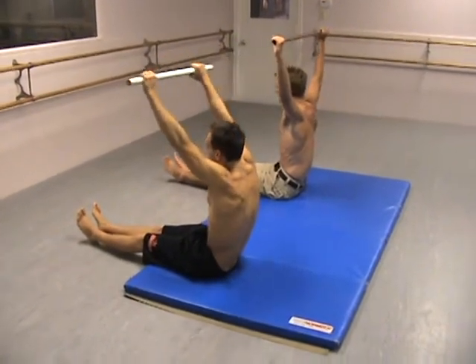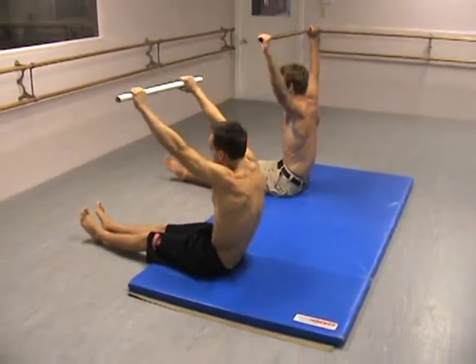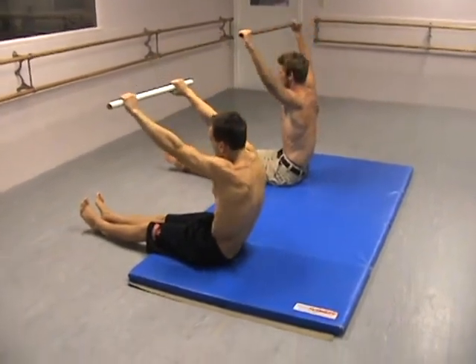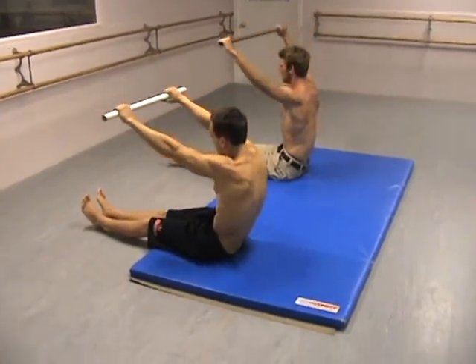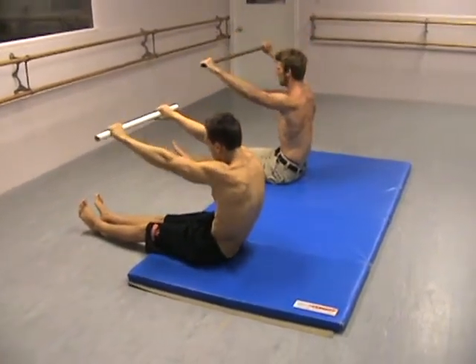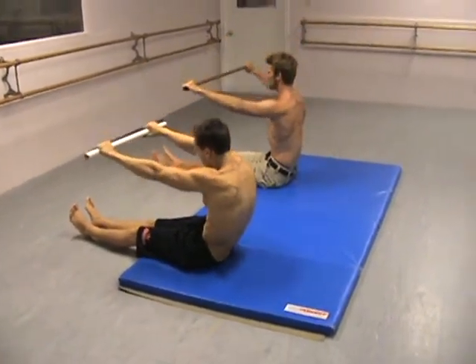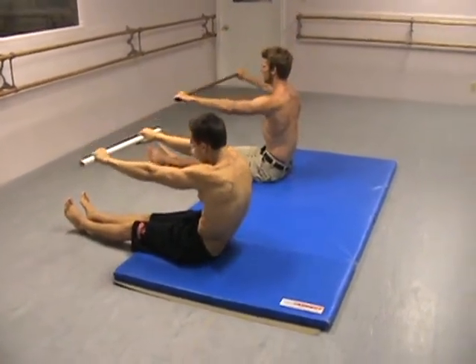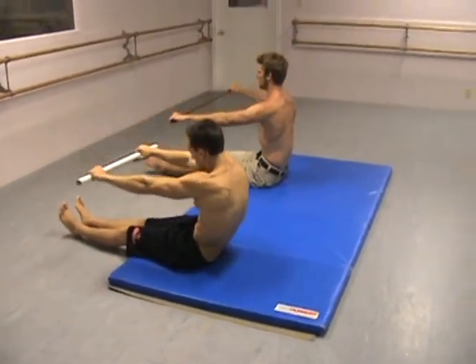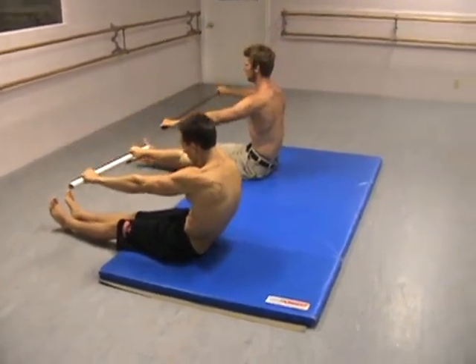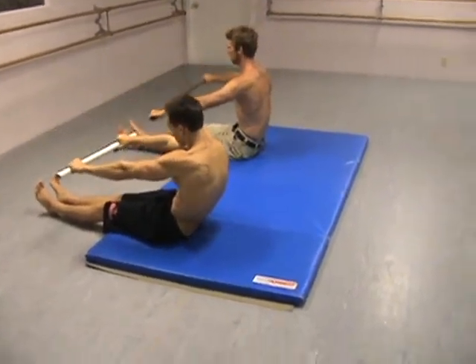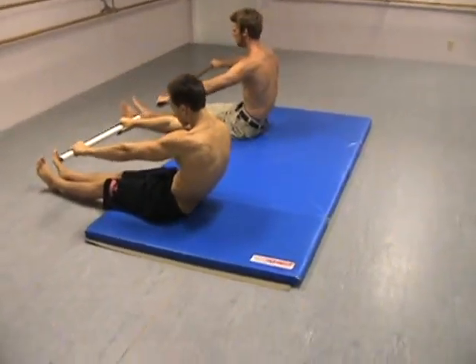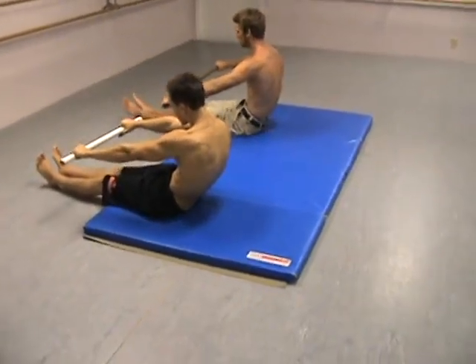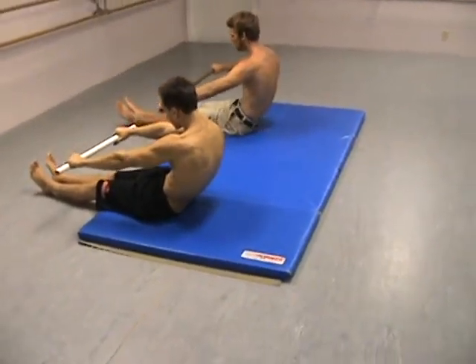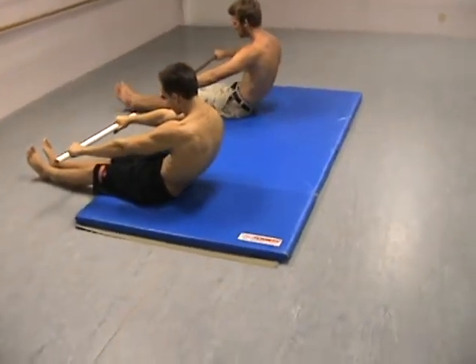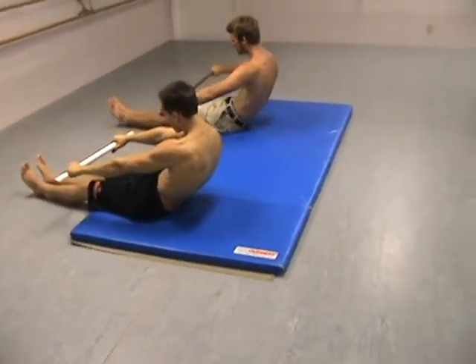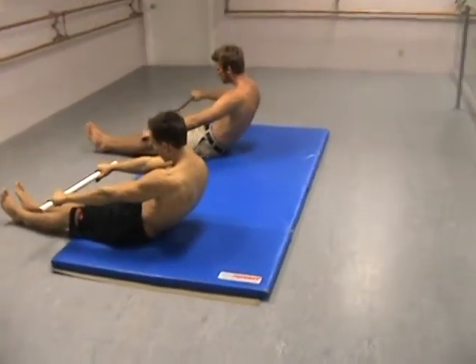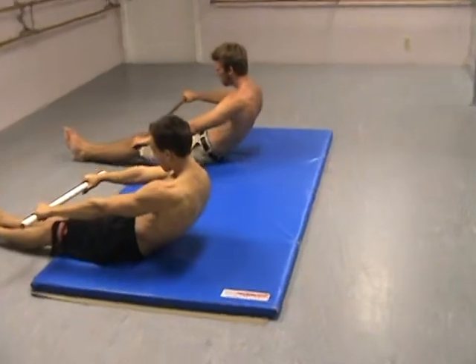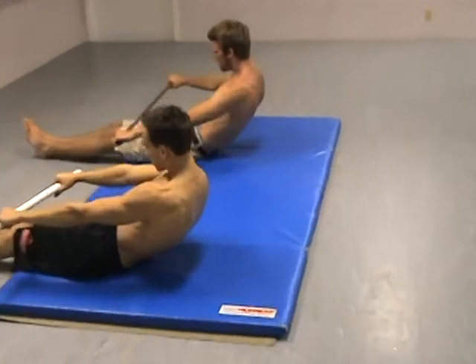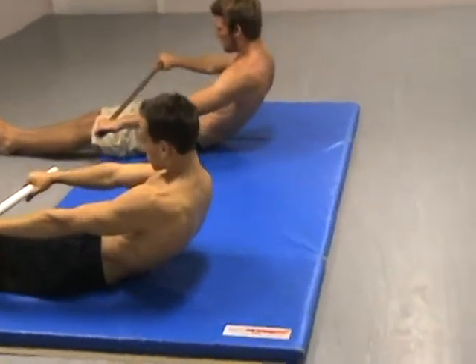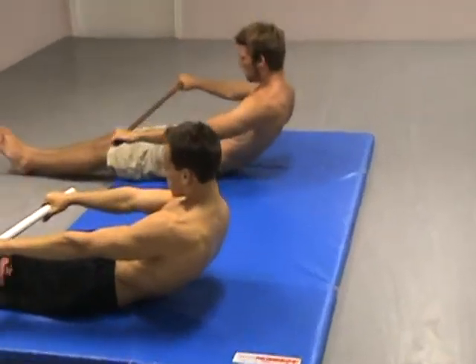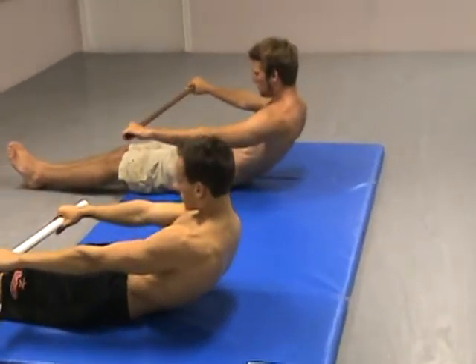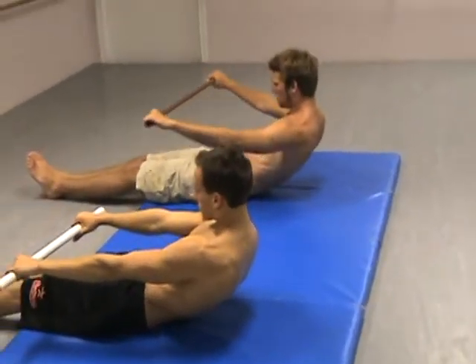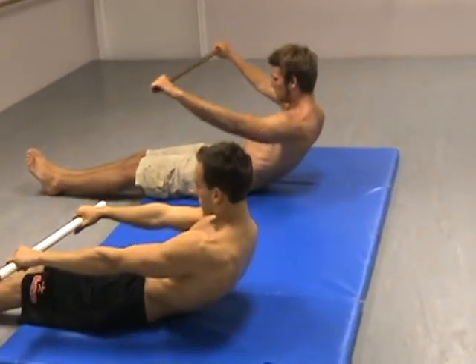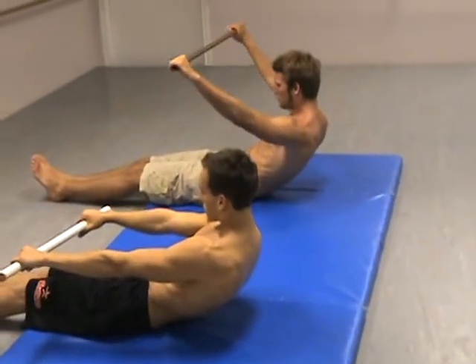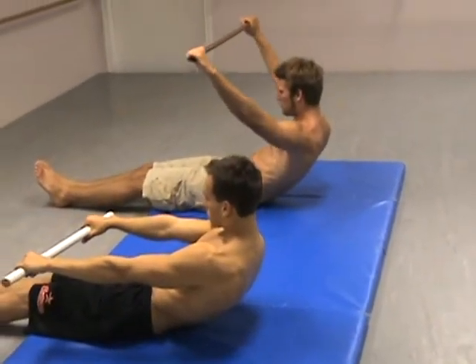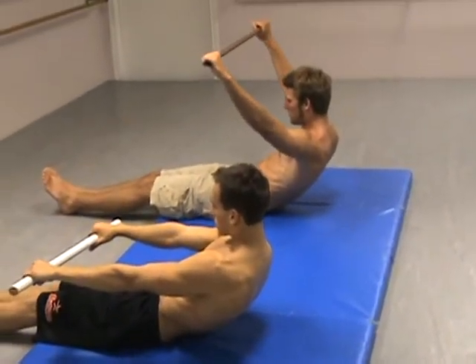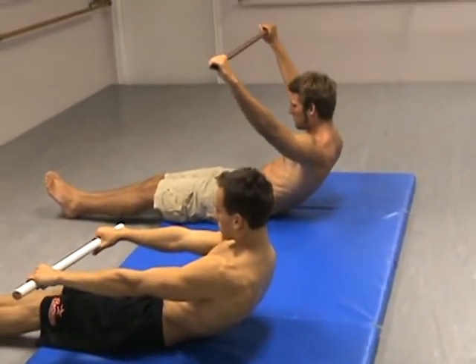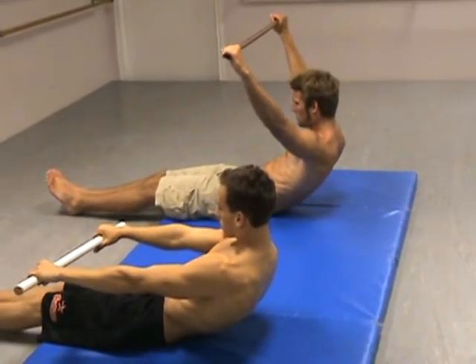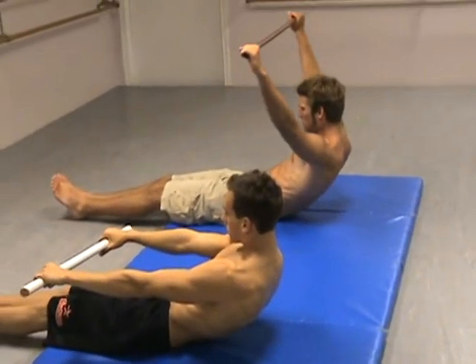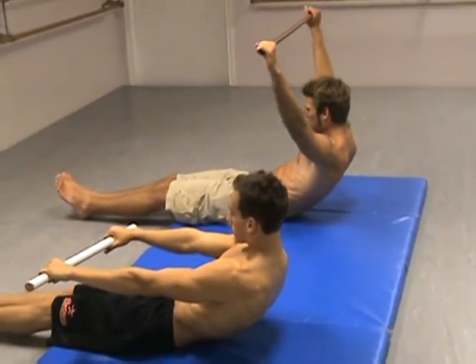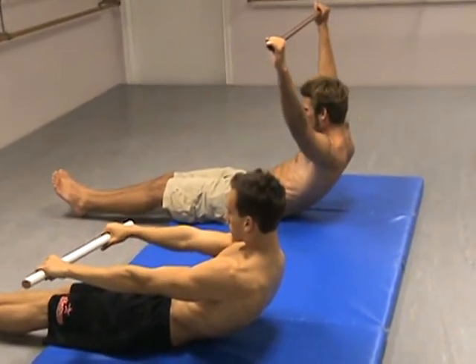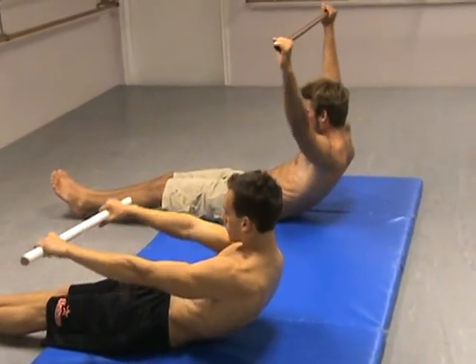You re-engage and you curl down to where you feel your tailbone just touch the mat. You stay. You bring the pole up by your ears.